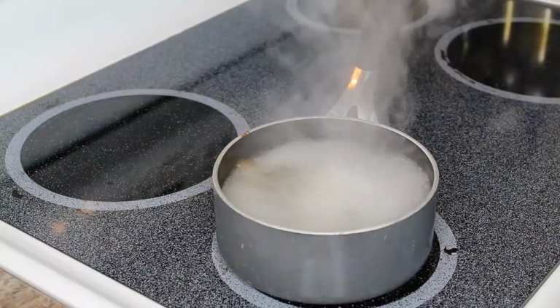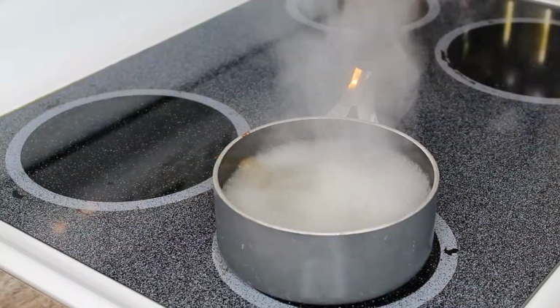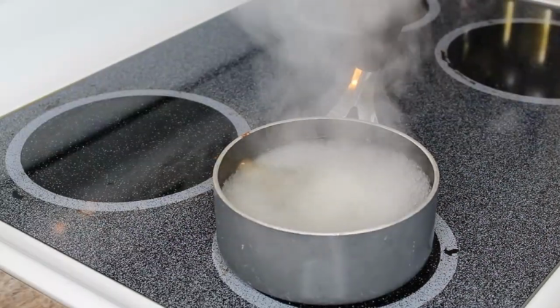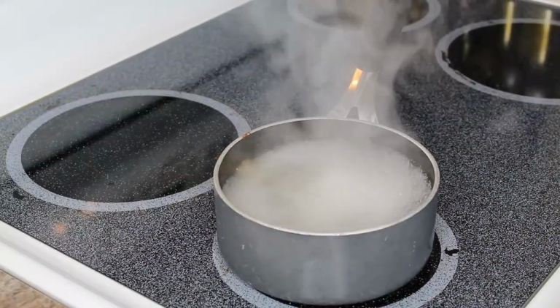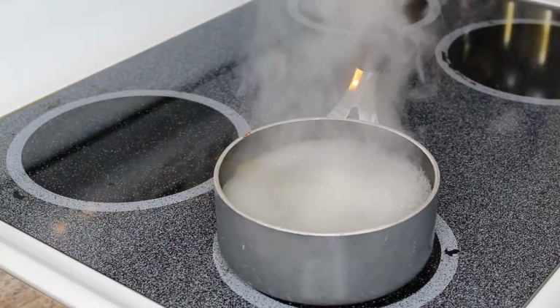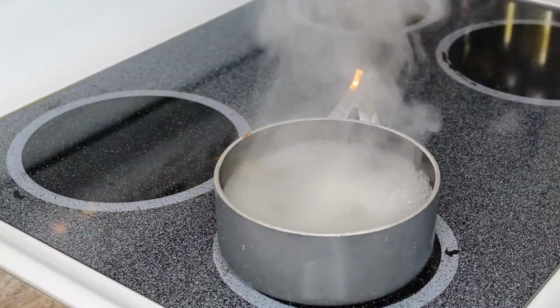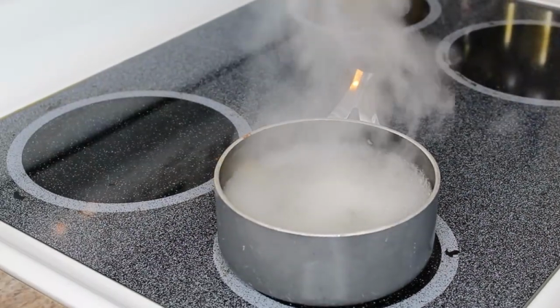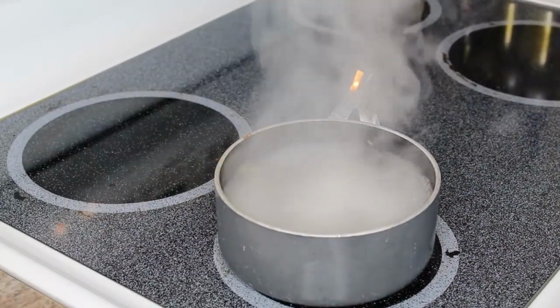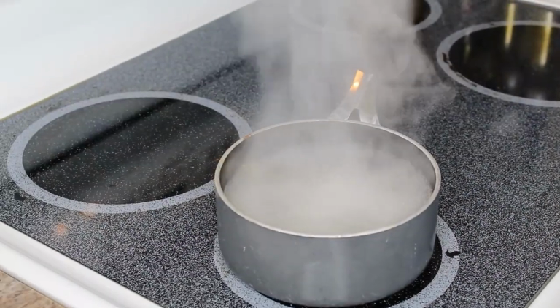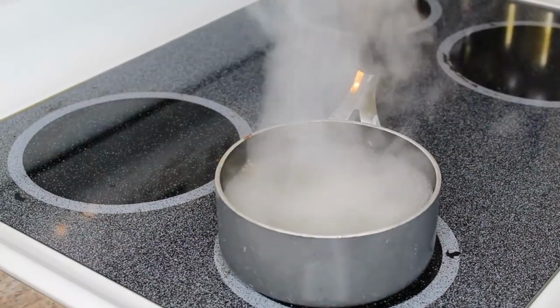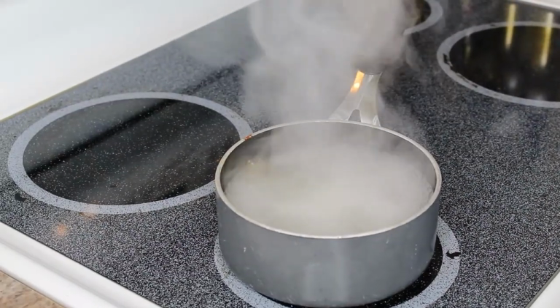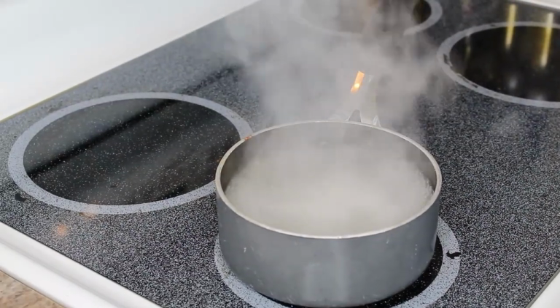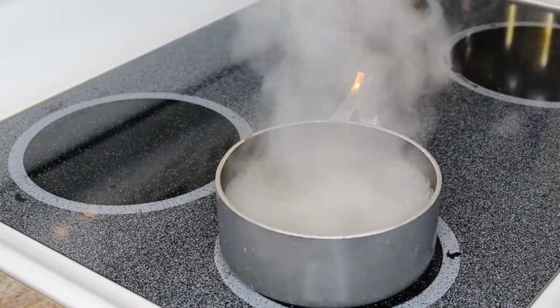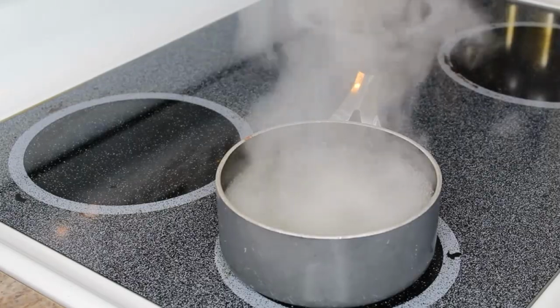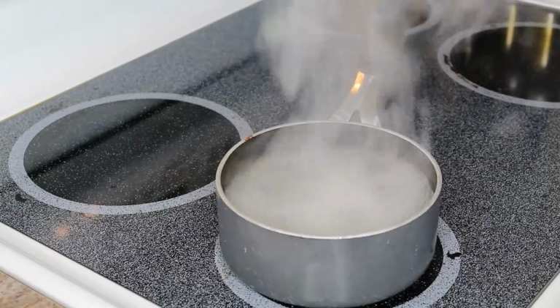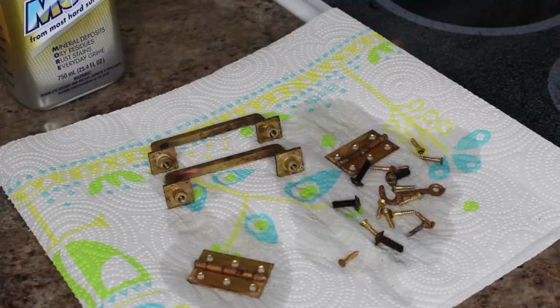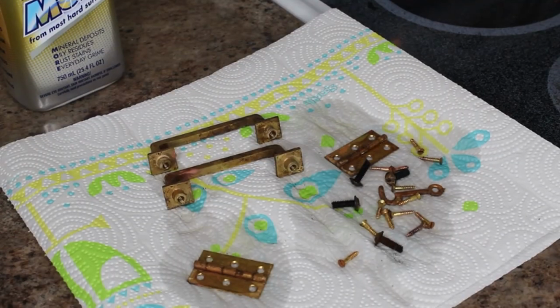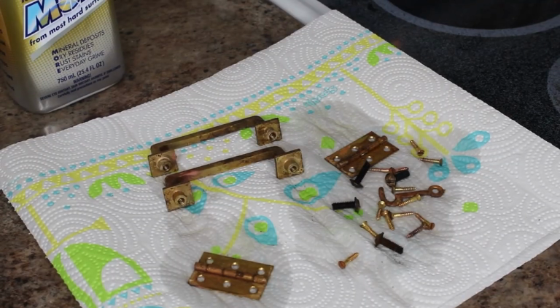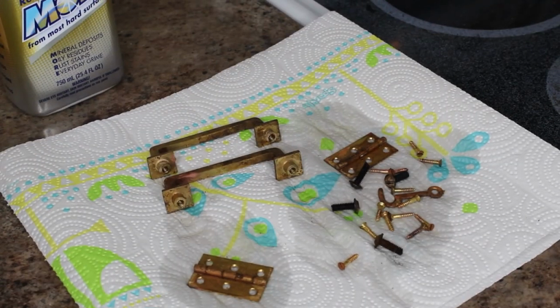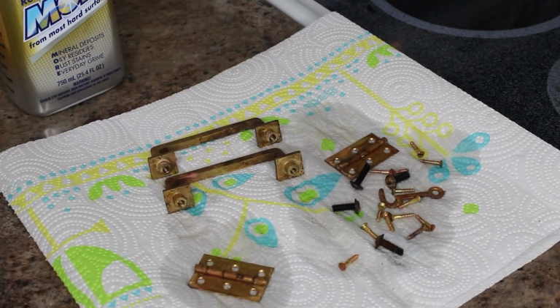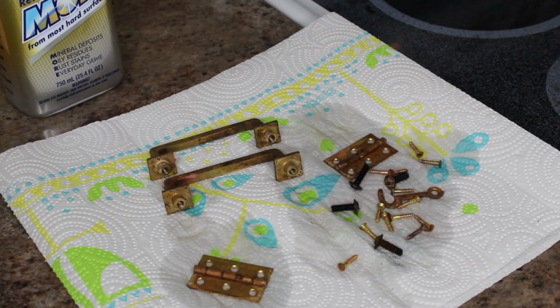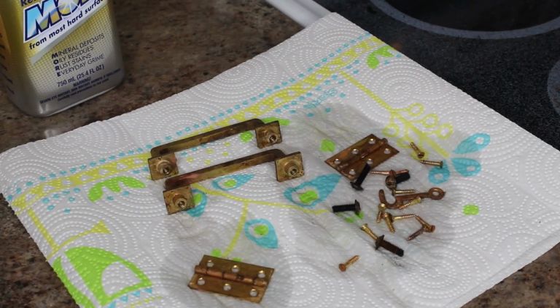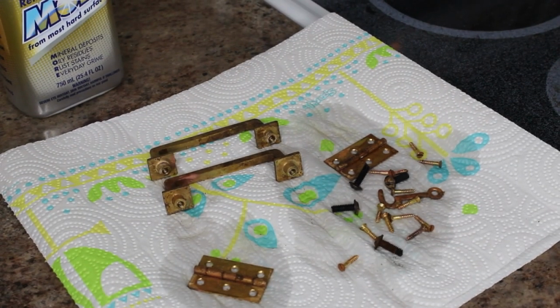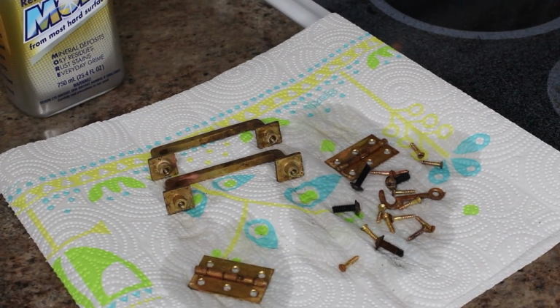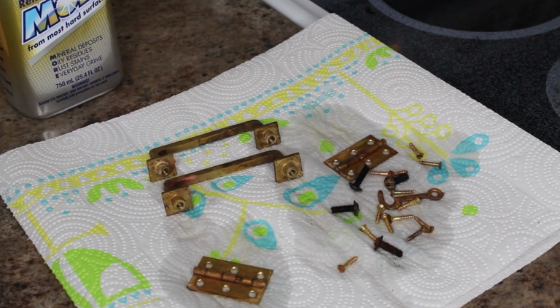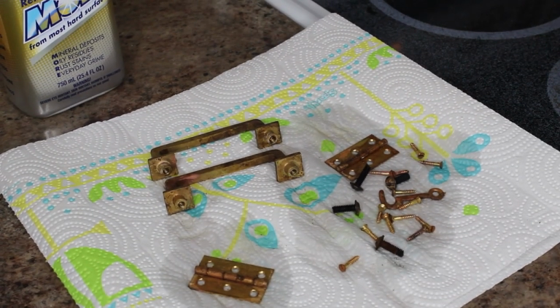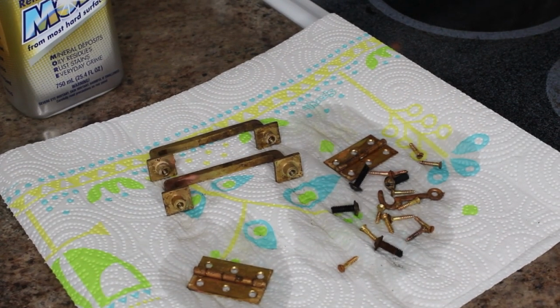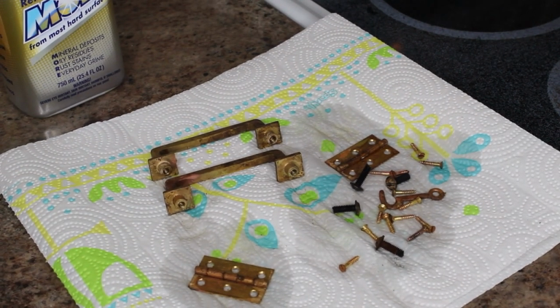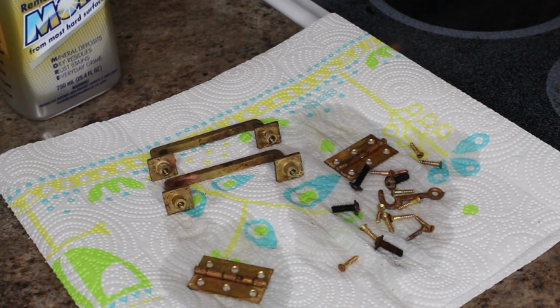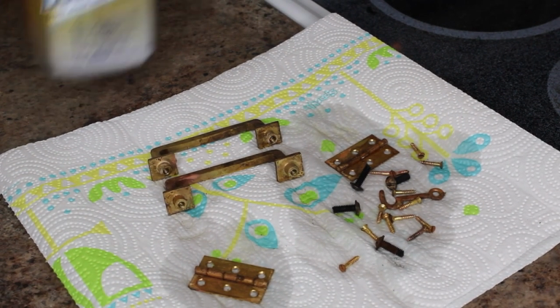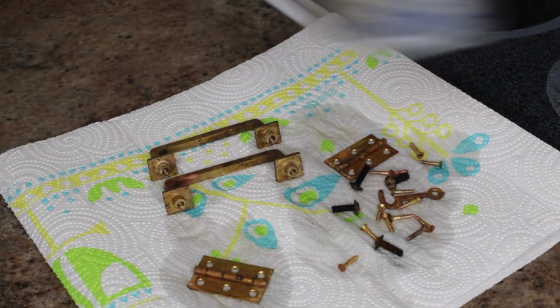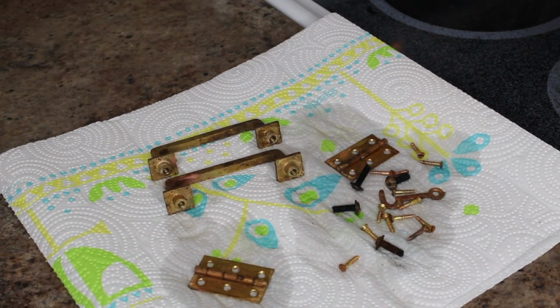Once I add my hardware in there, I just let it boil for 20 minutes. After they've boiled for 20 minutes, I'll take them out and lay them on paper towel.